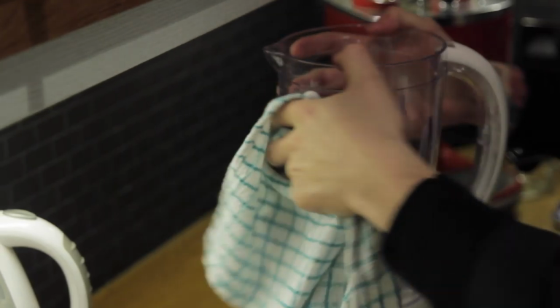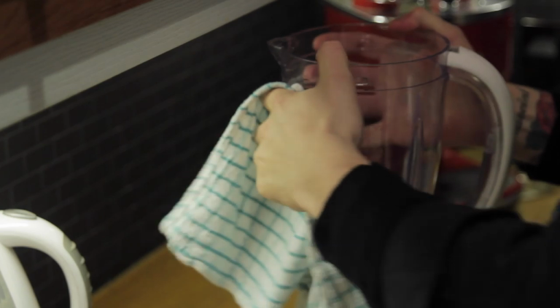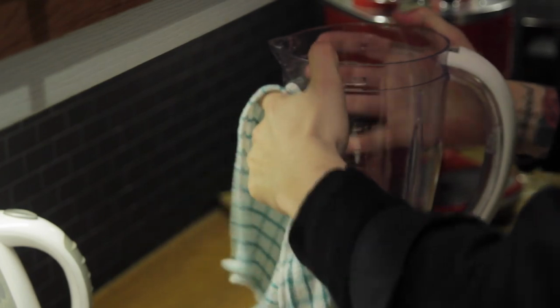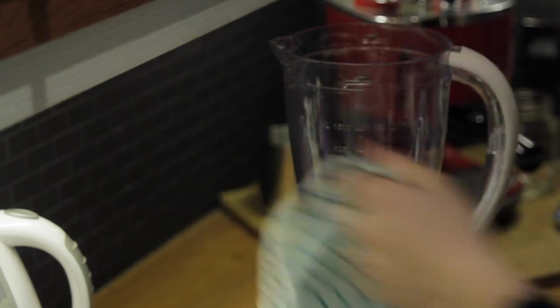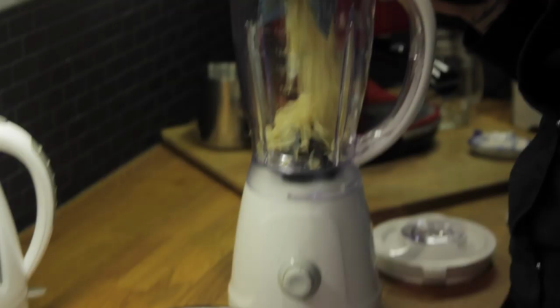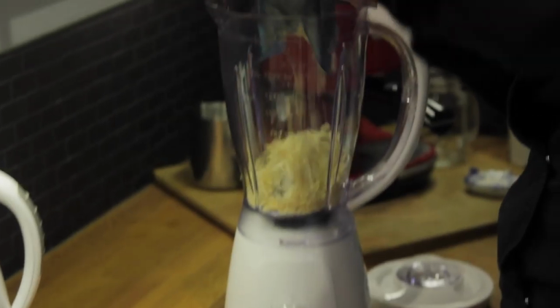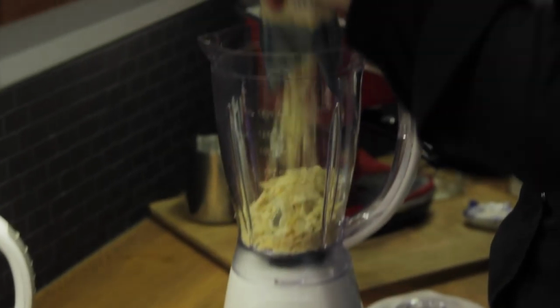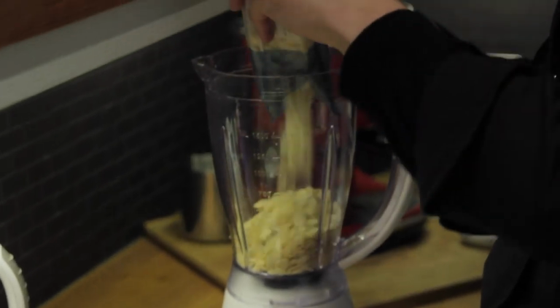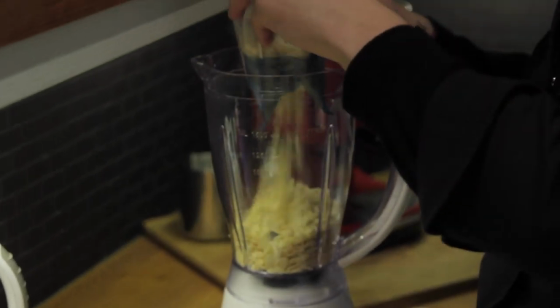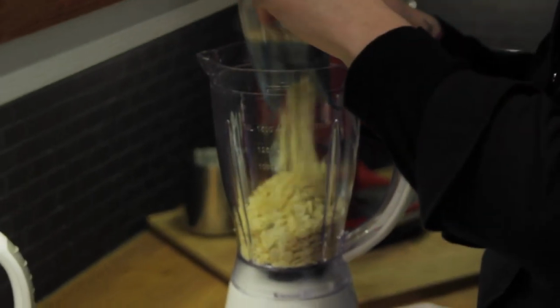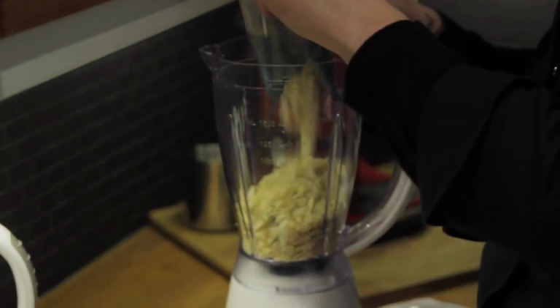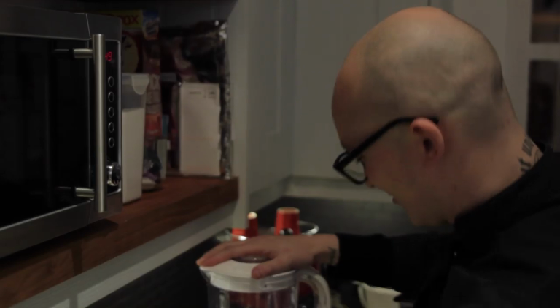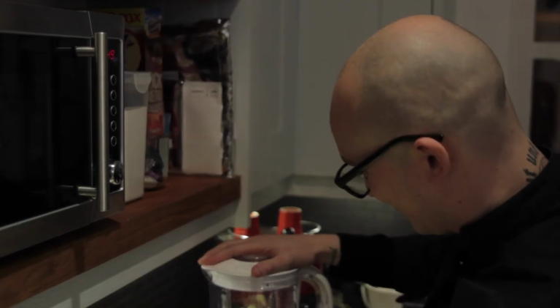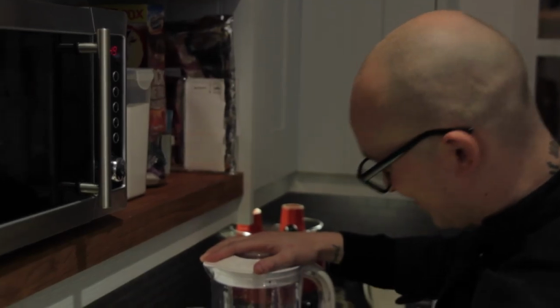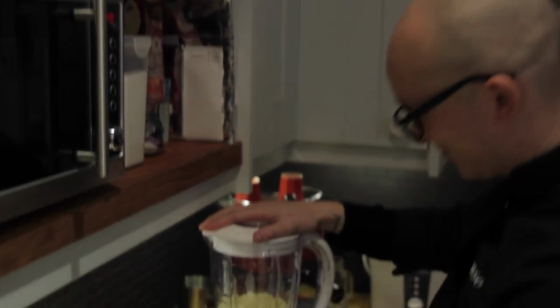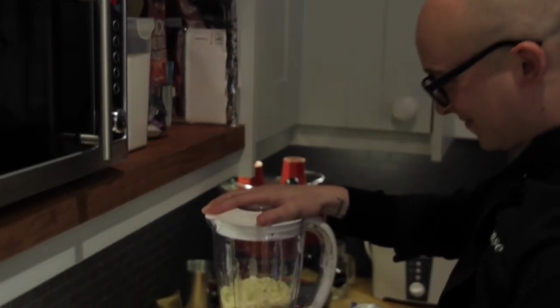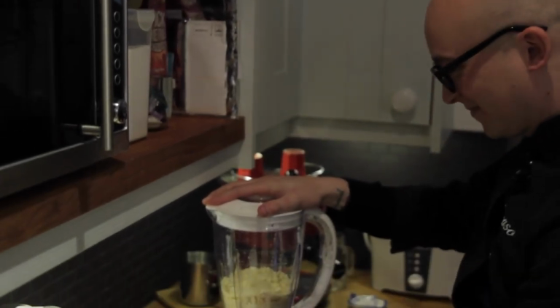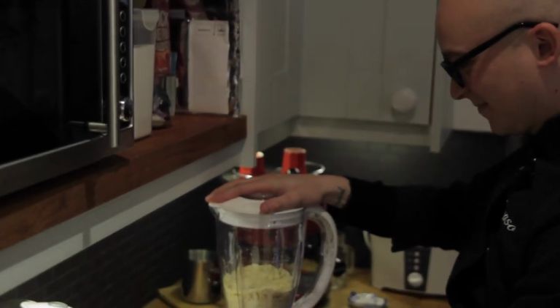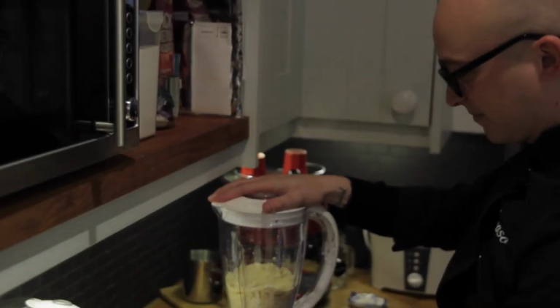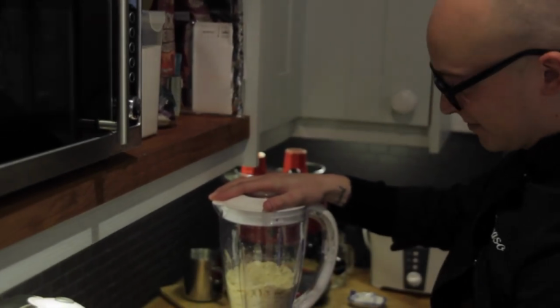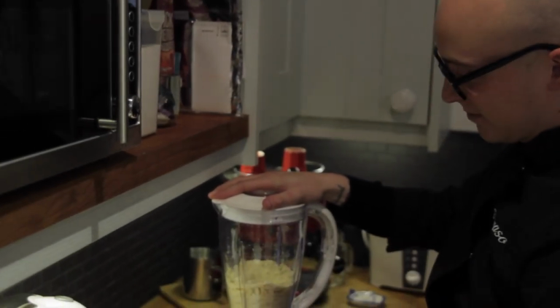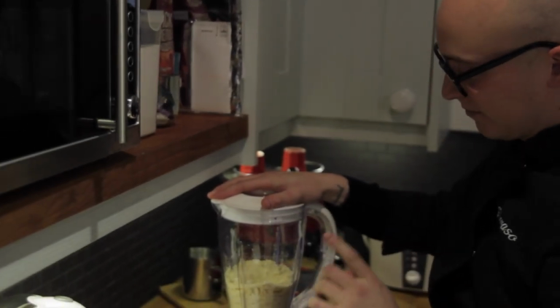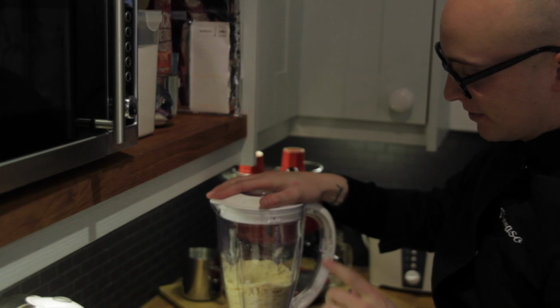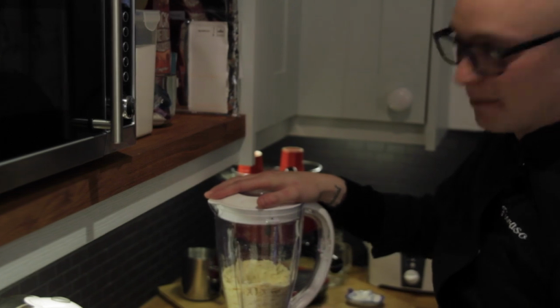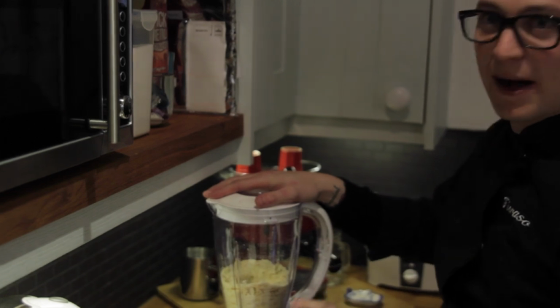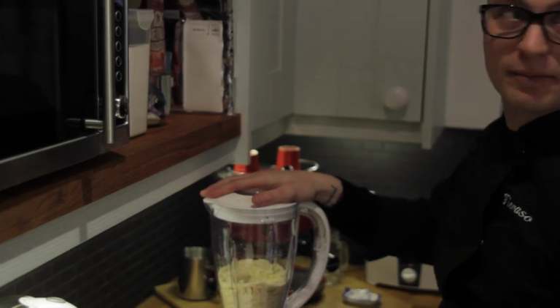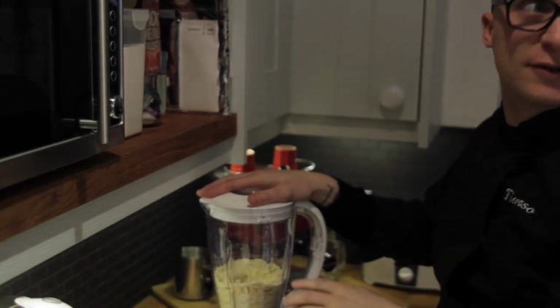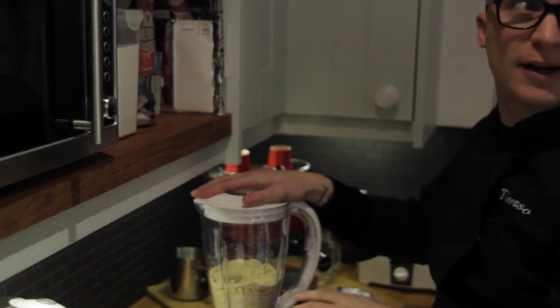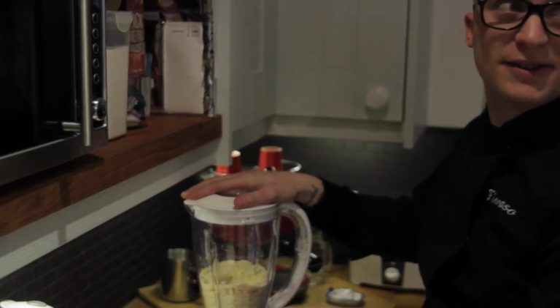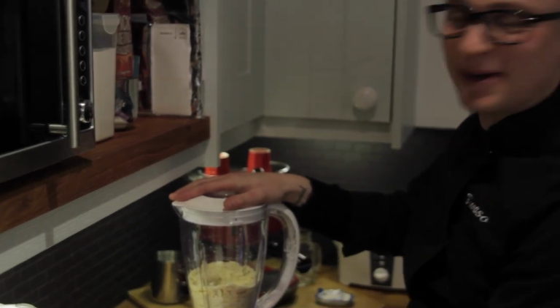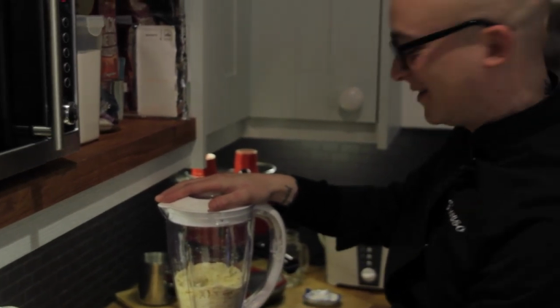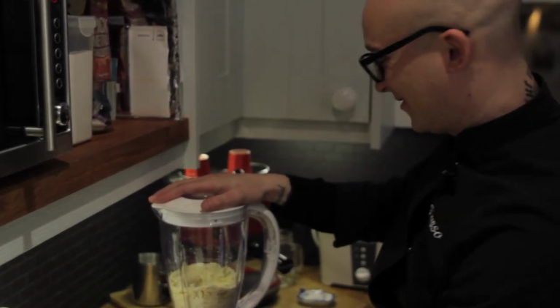Chef Joe gets stuck into blending the almonds. I'm proud — I'm the first one using this blender, you know.